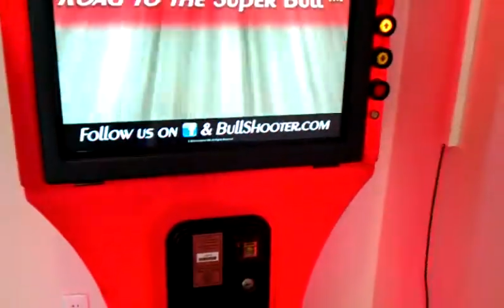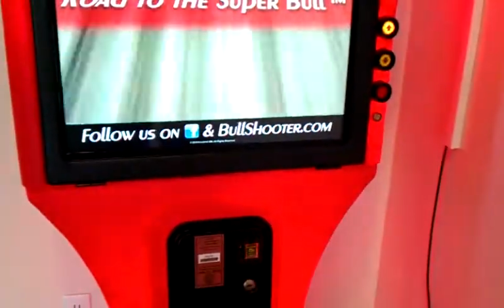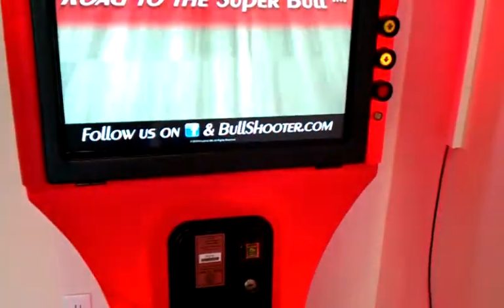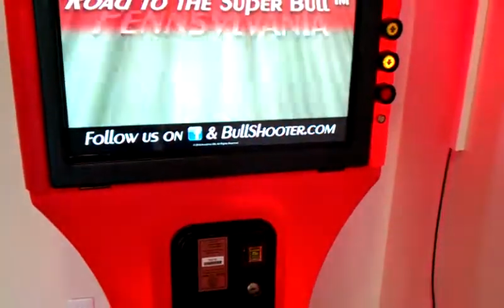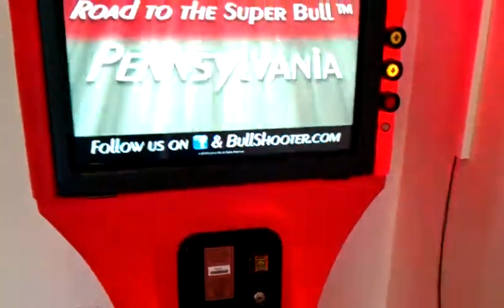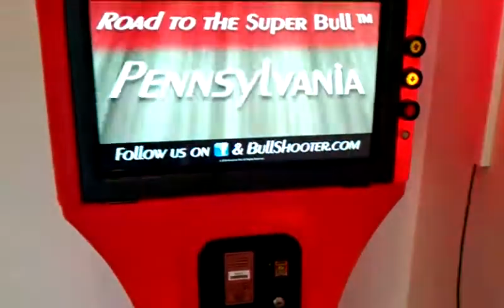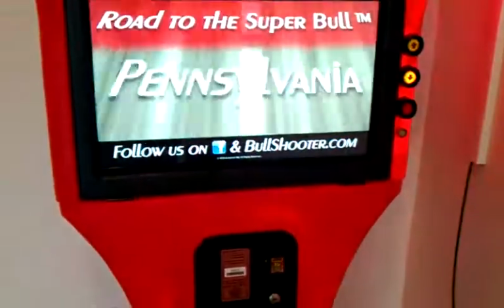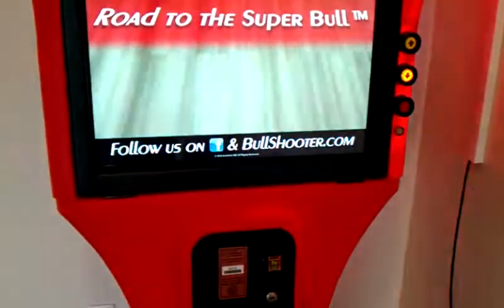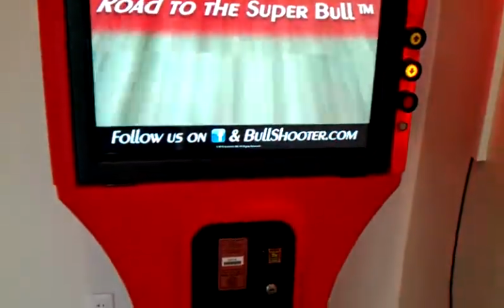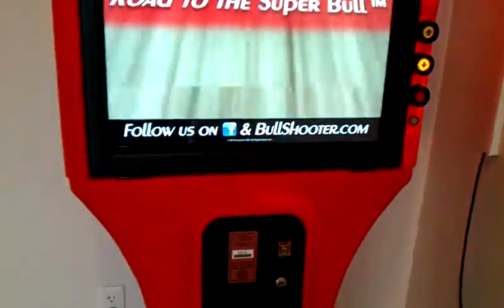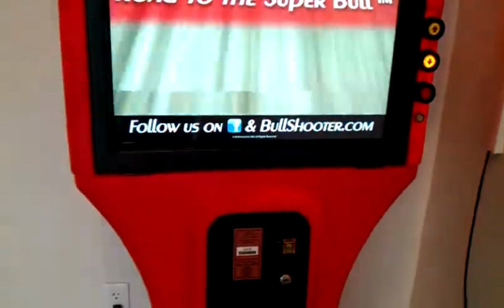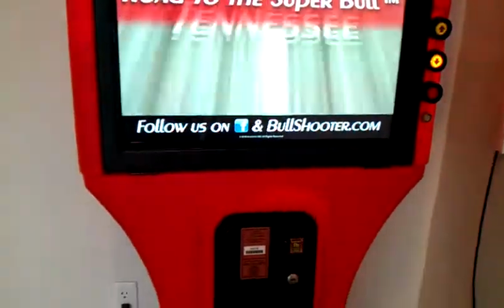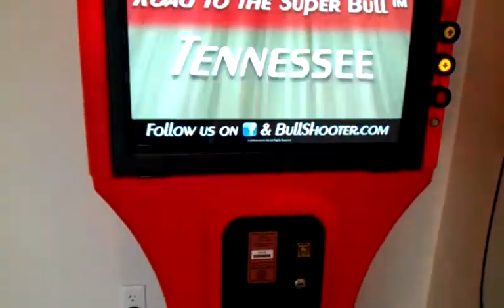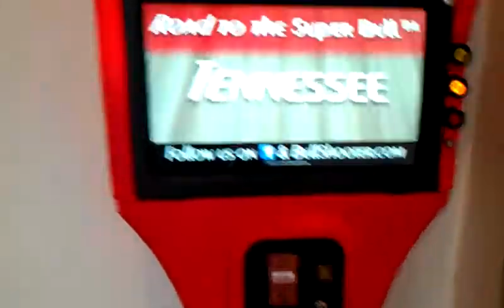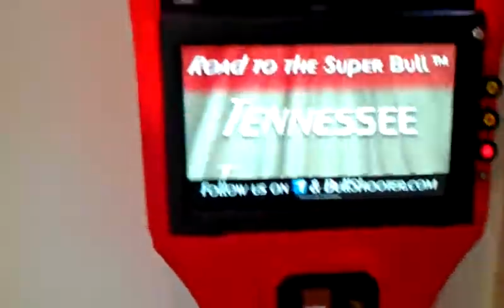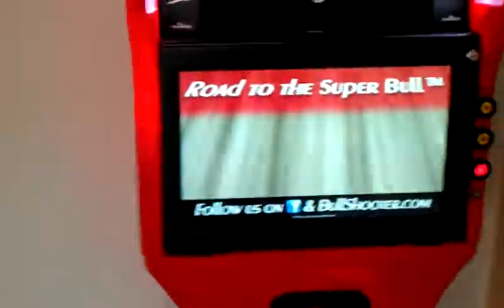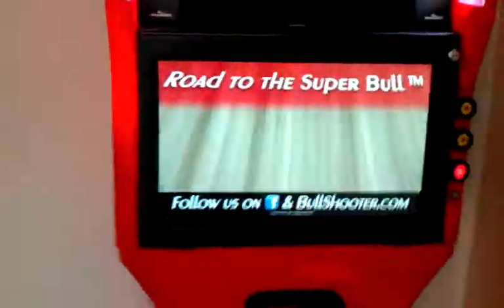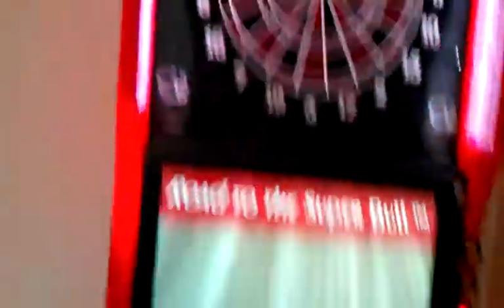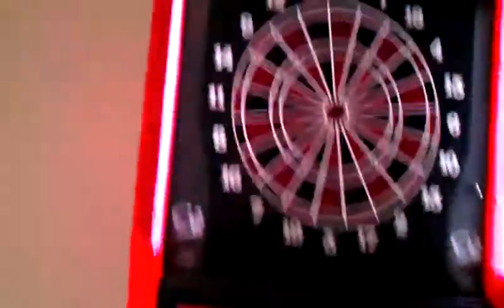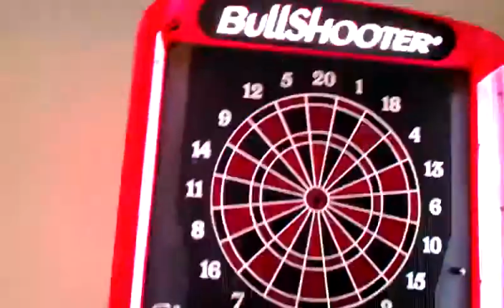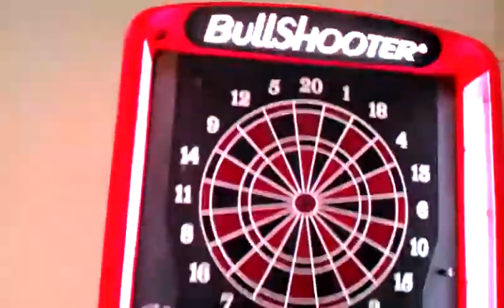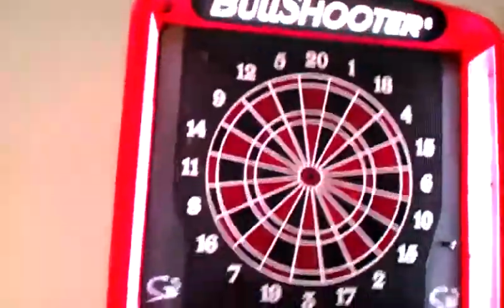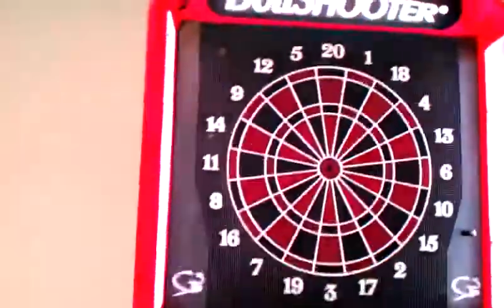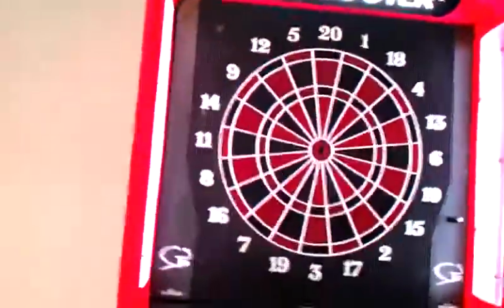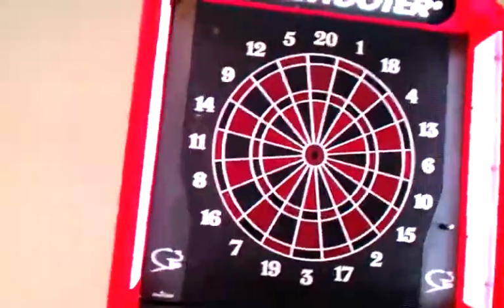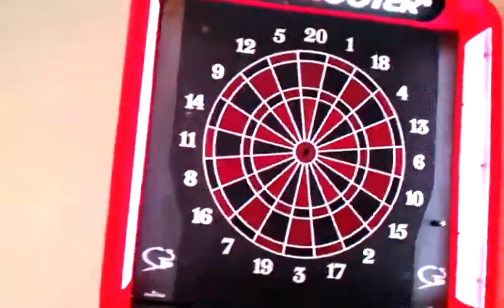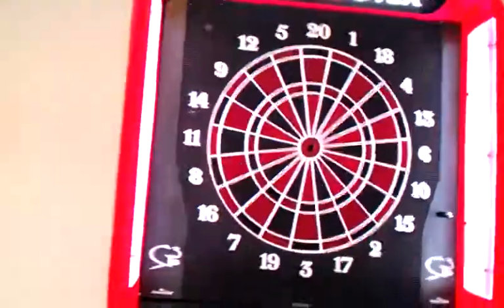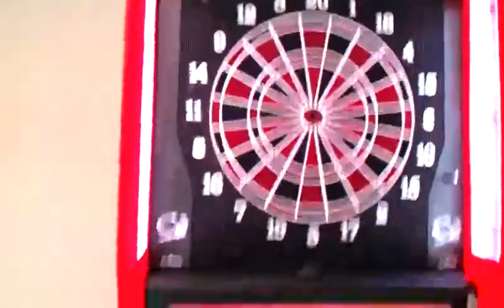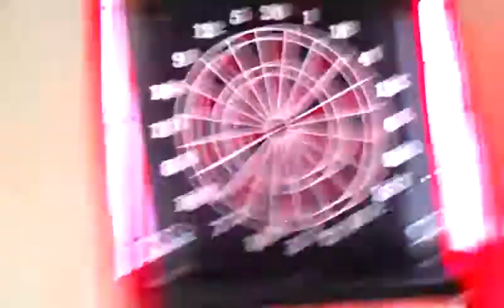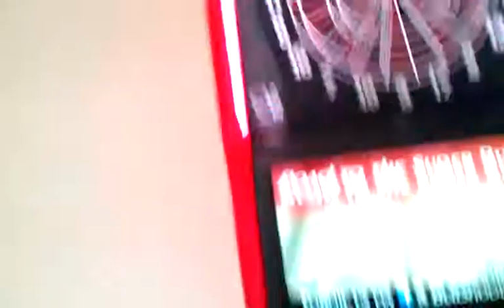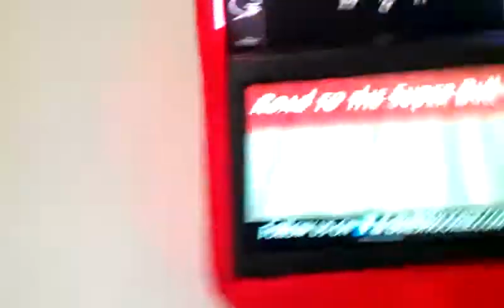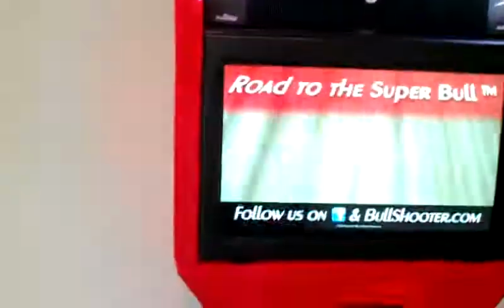You can follow them. They currently made this dart board on Facebook.